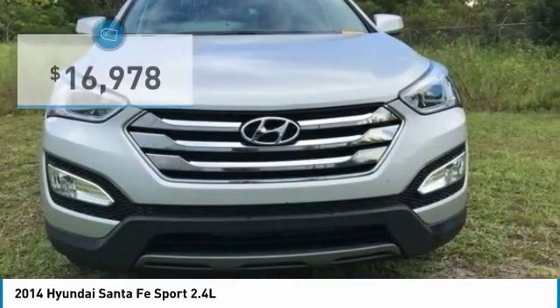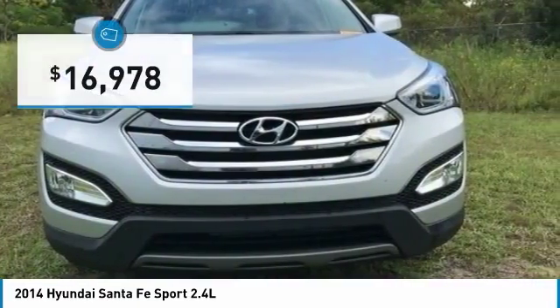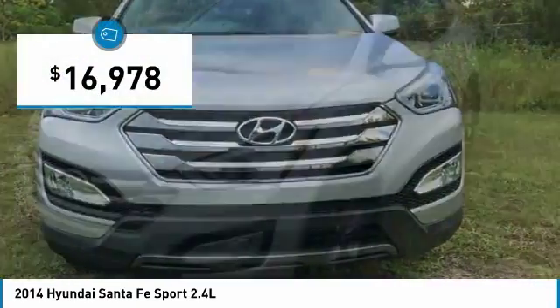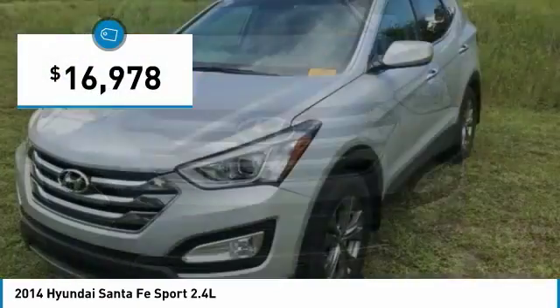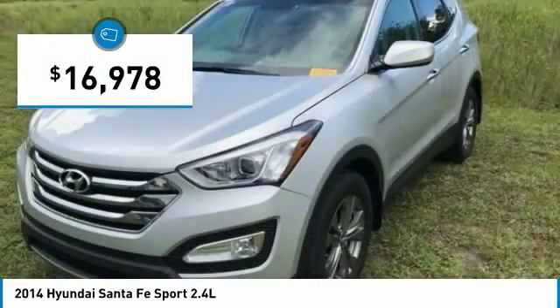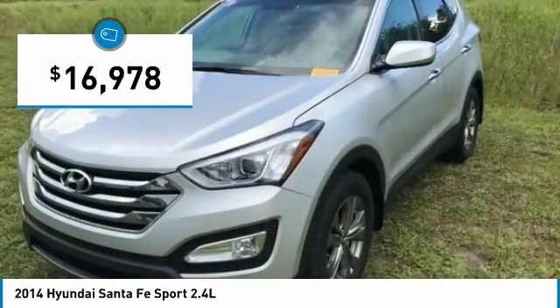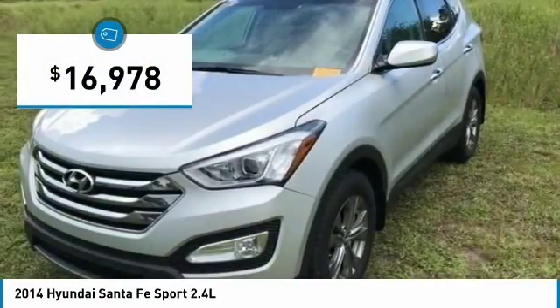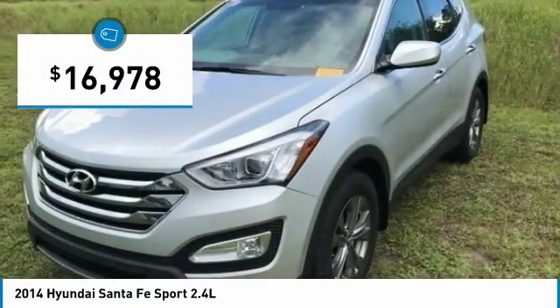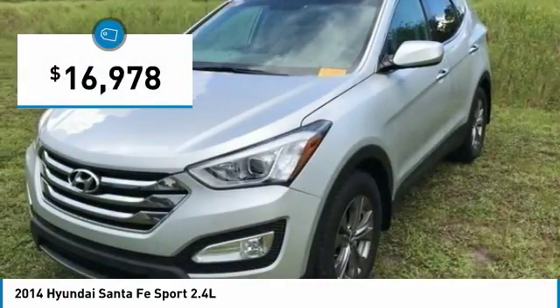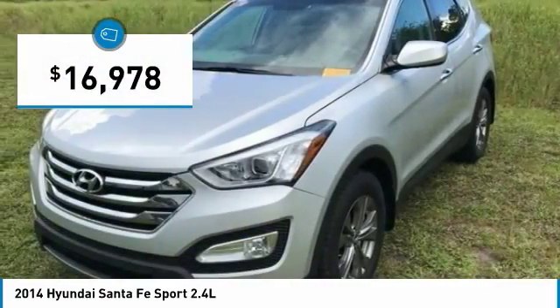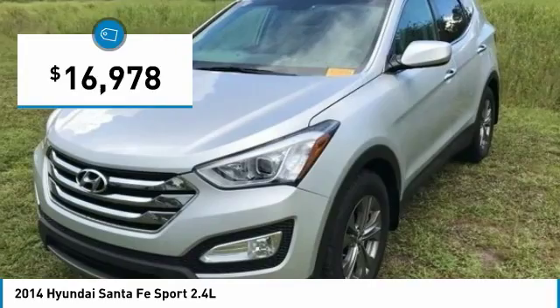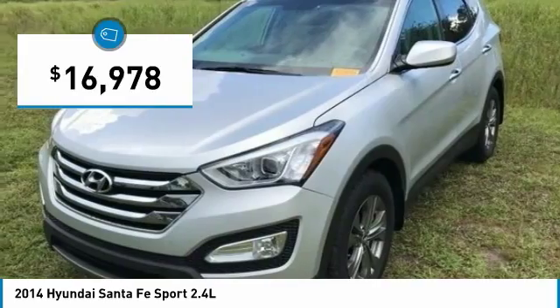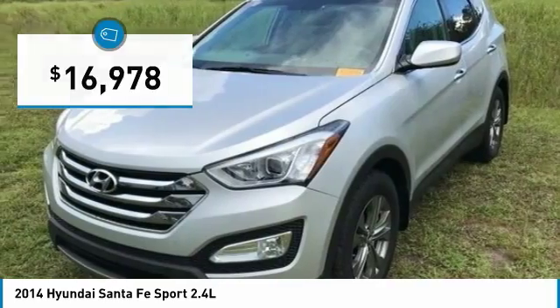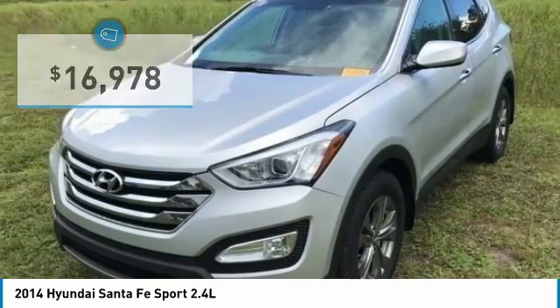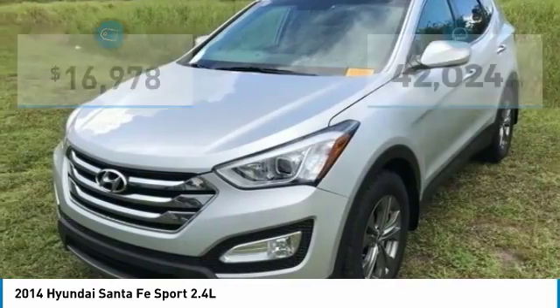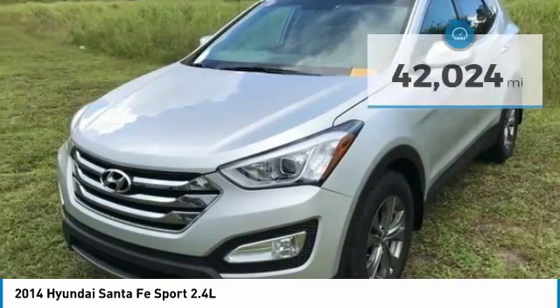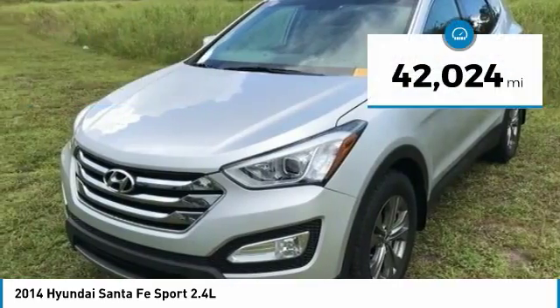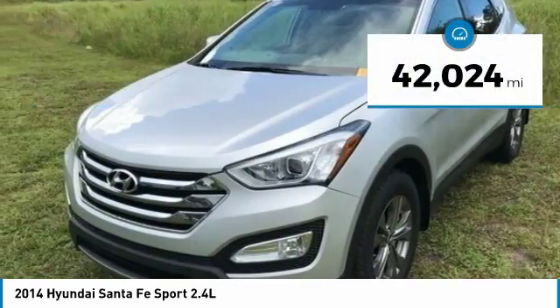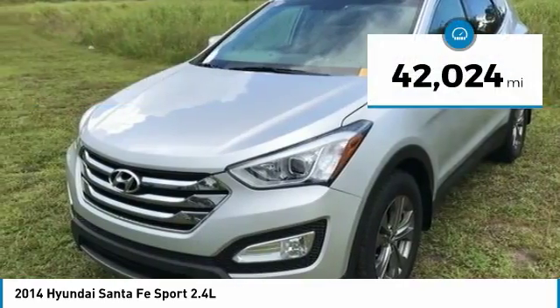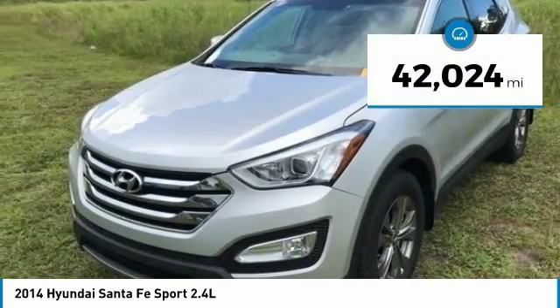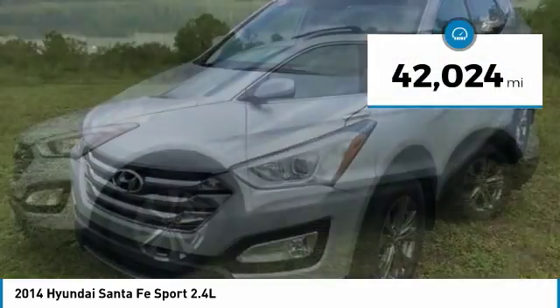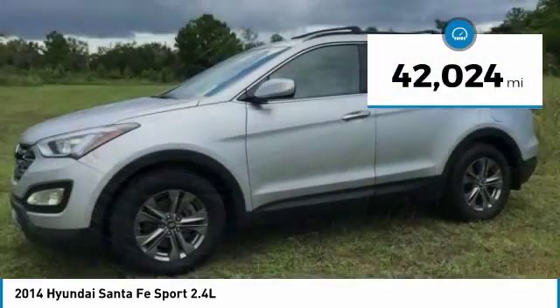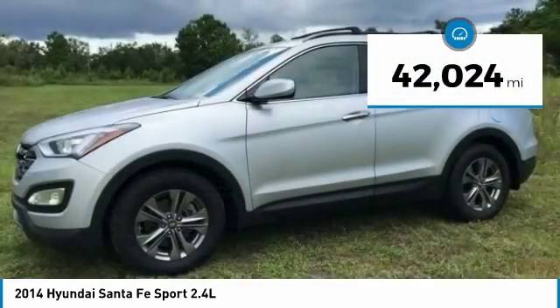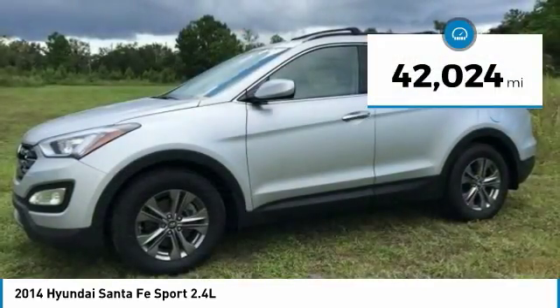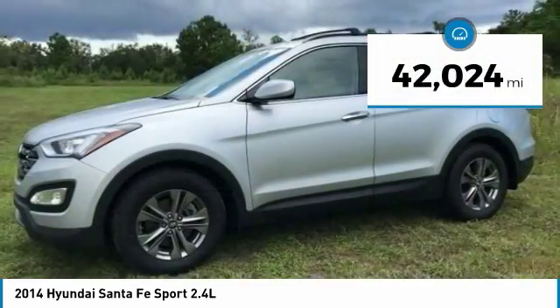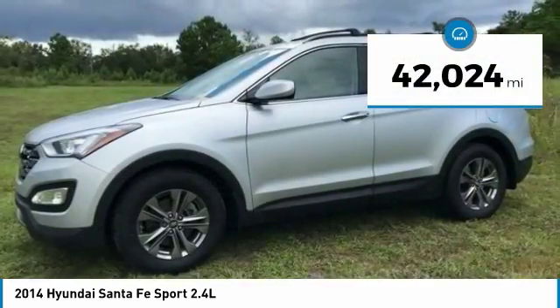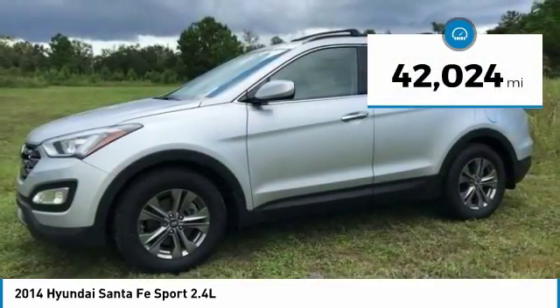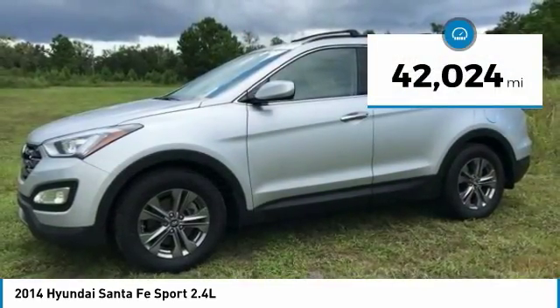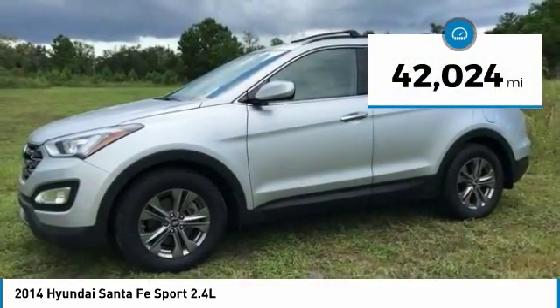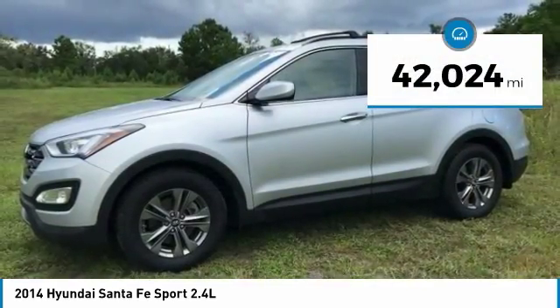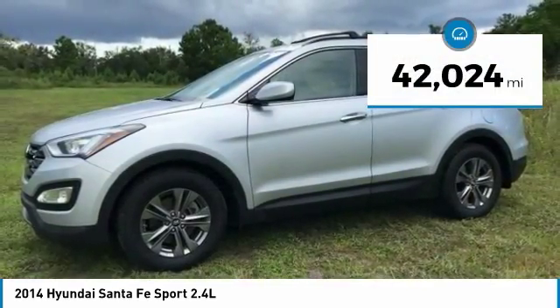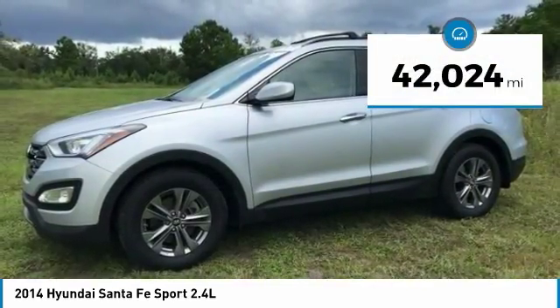And is priced below $20,000. This vehicle has less than 45,000 miles.